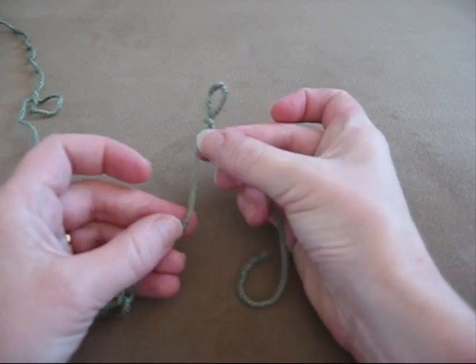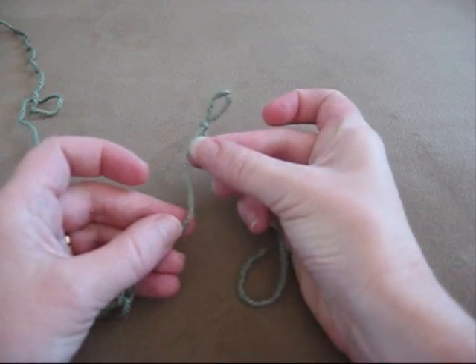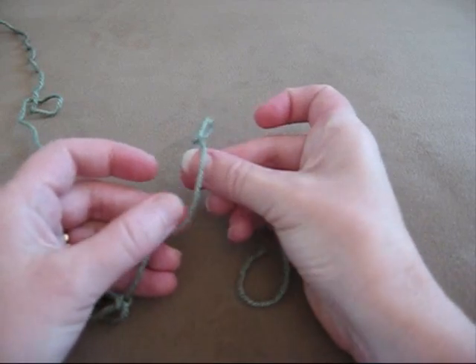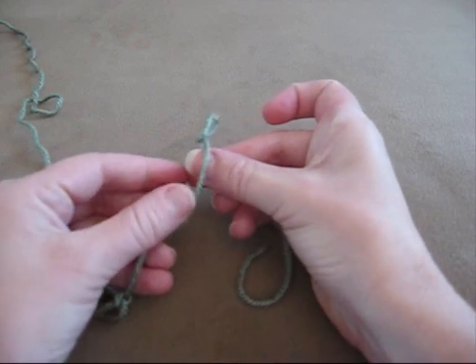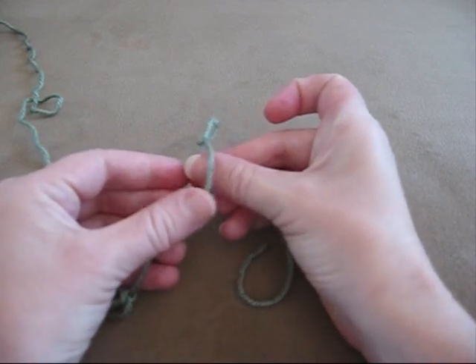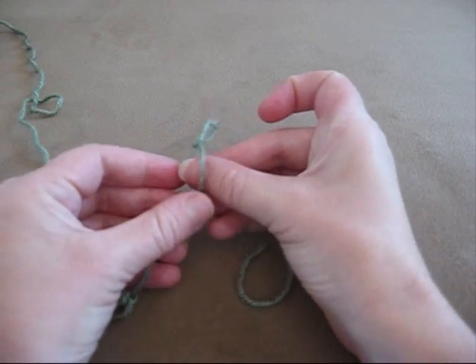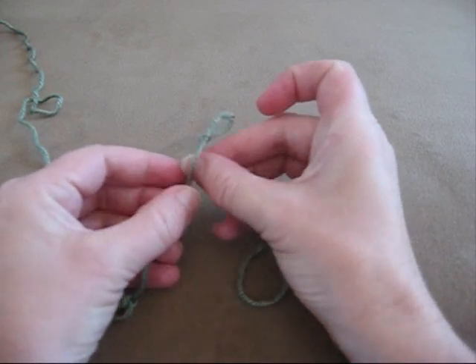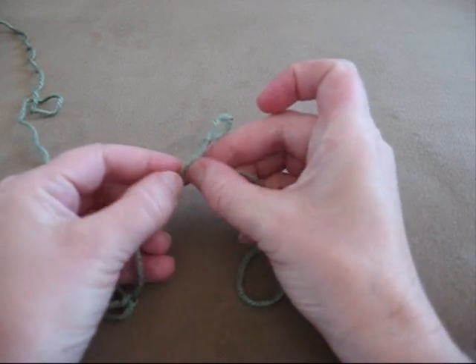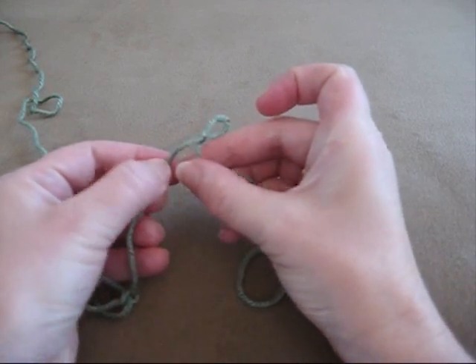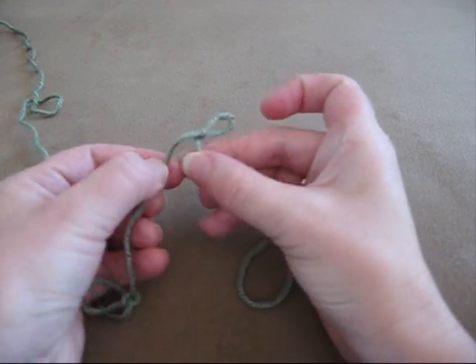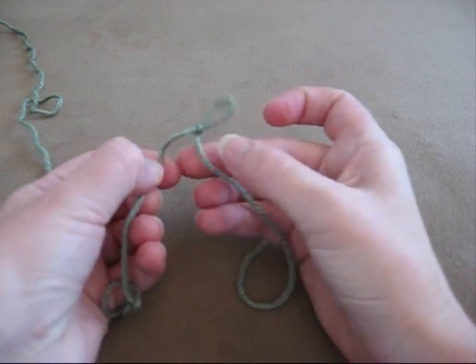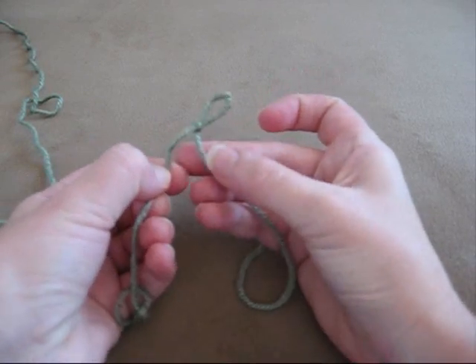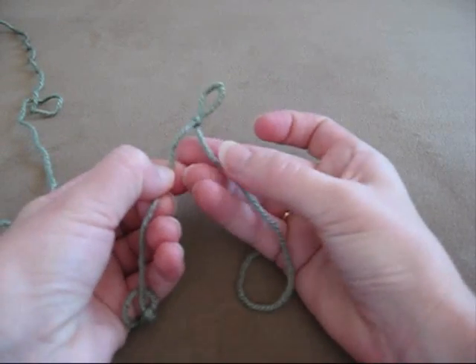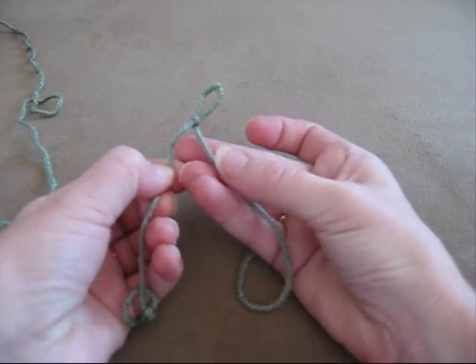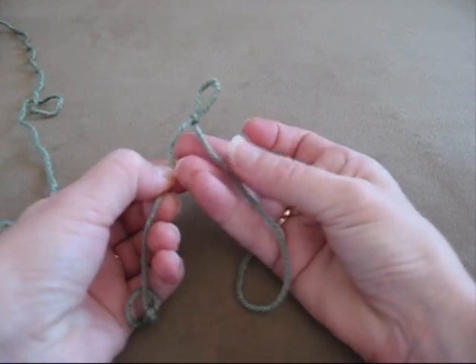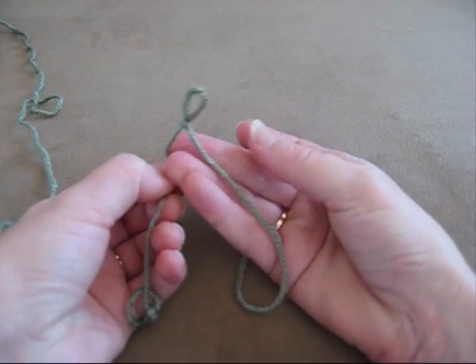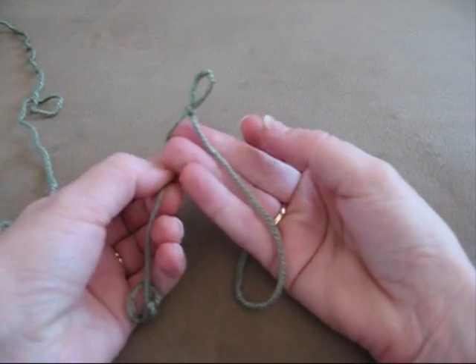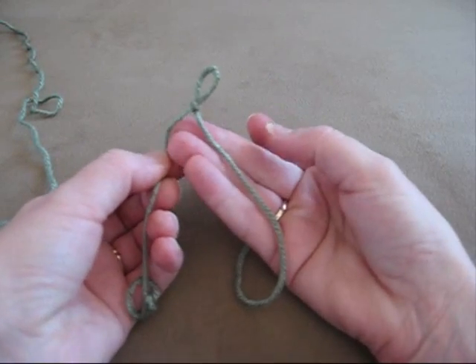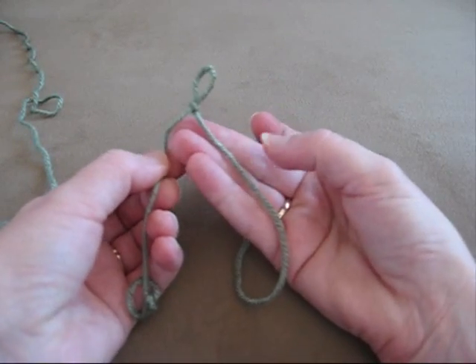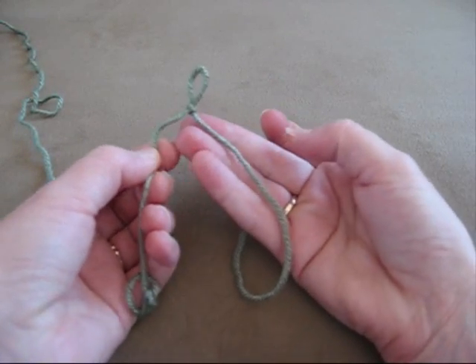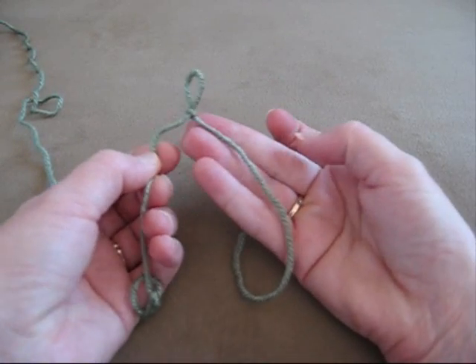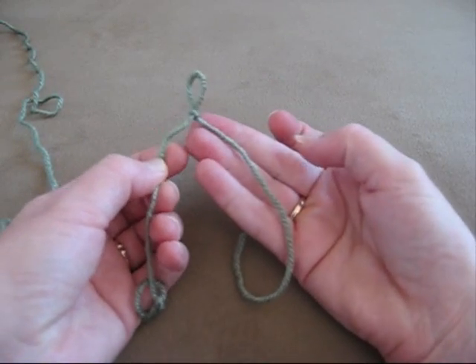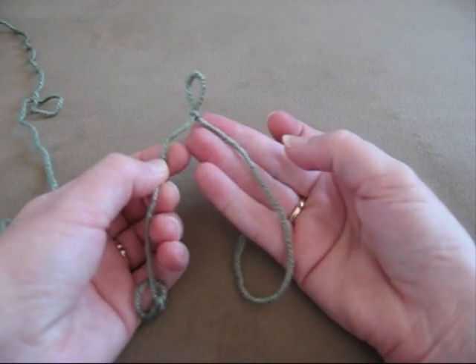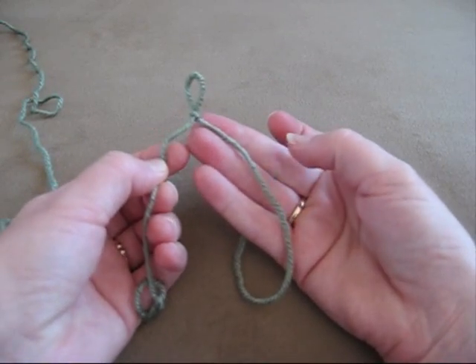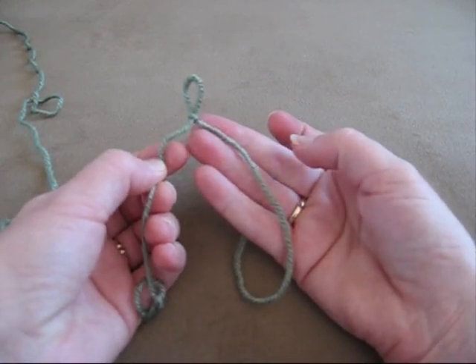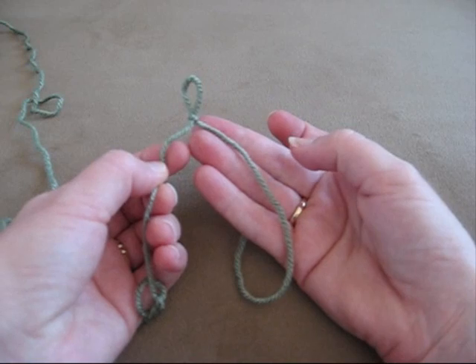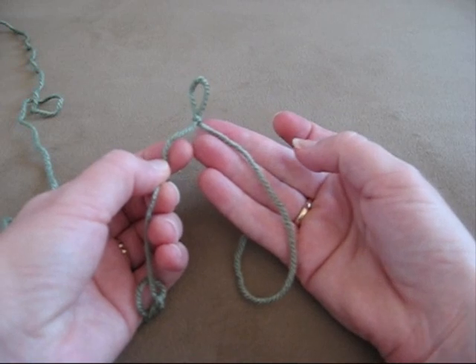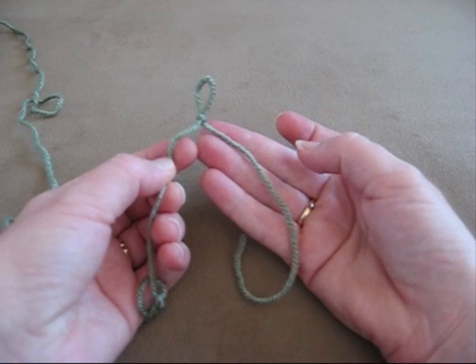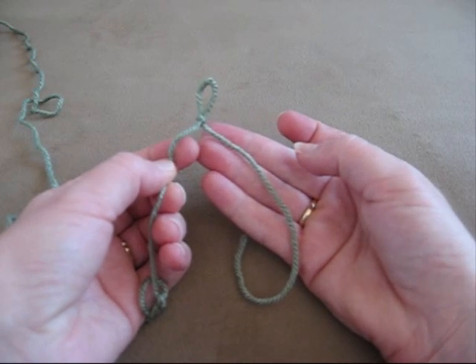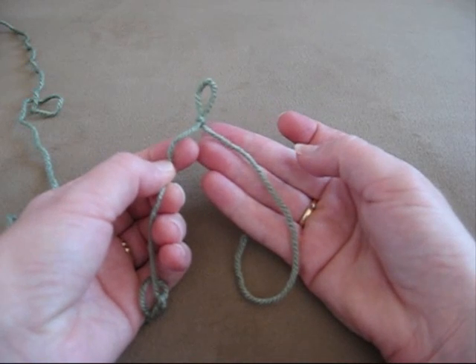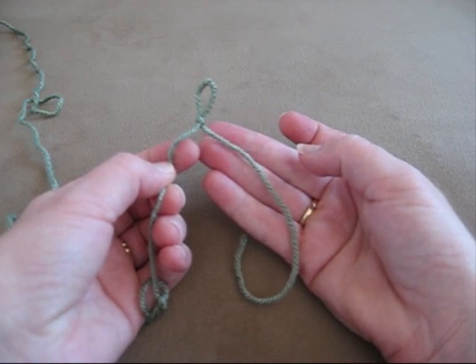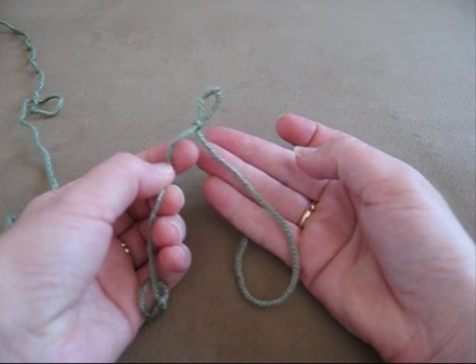So that's pretty easy to do, and that's what will start off any of your crochet projects.